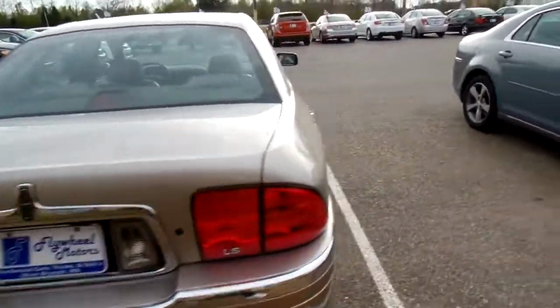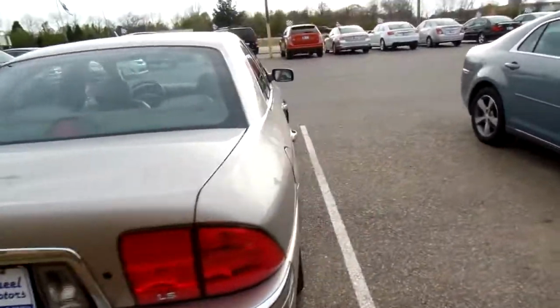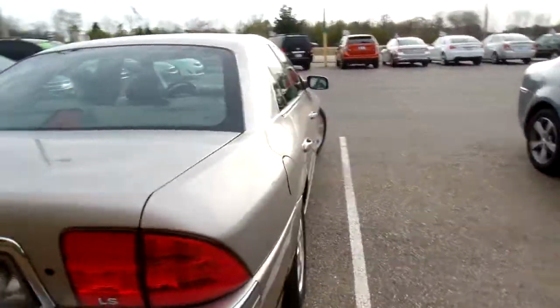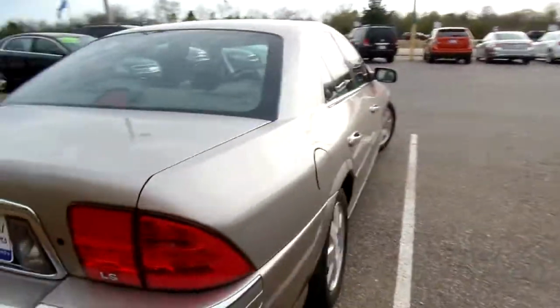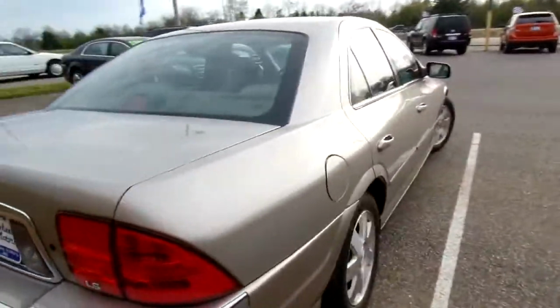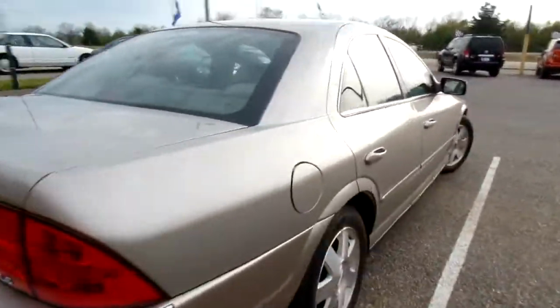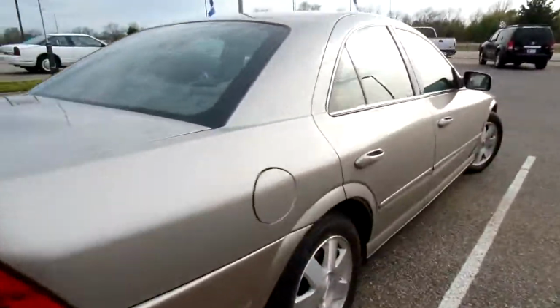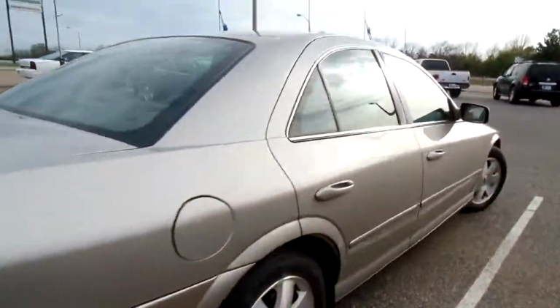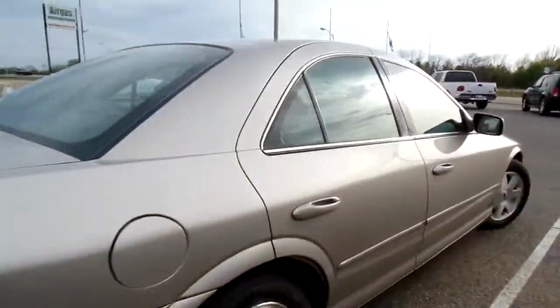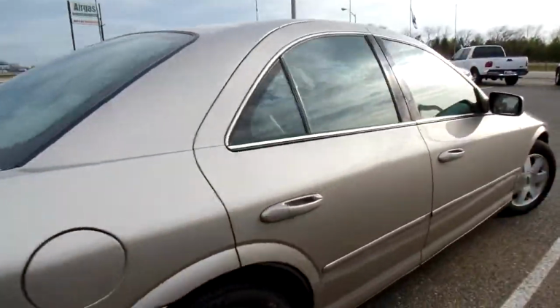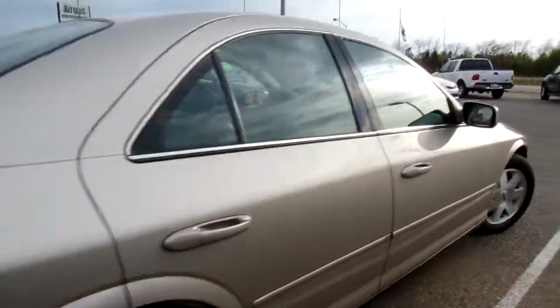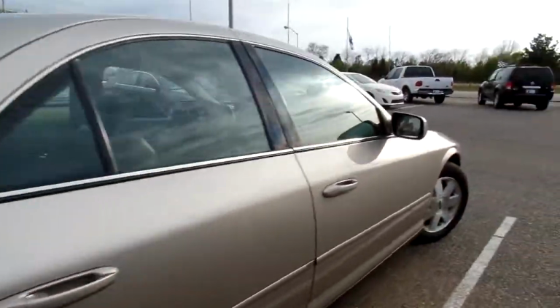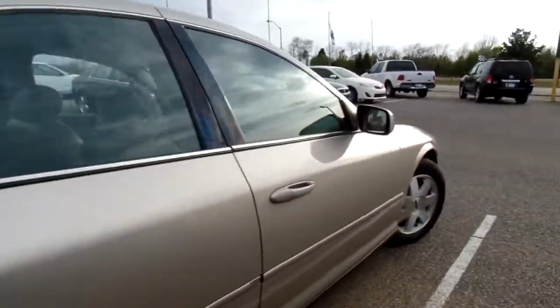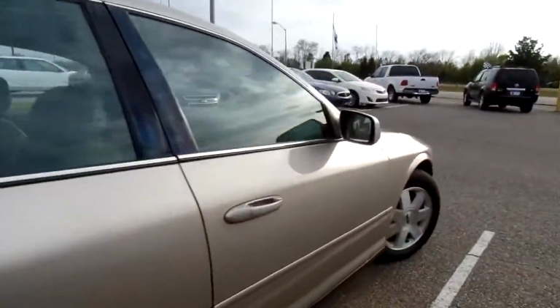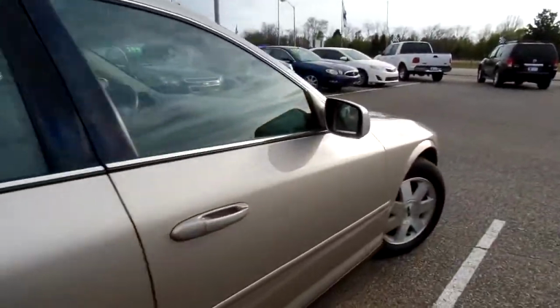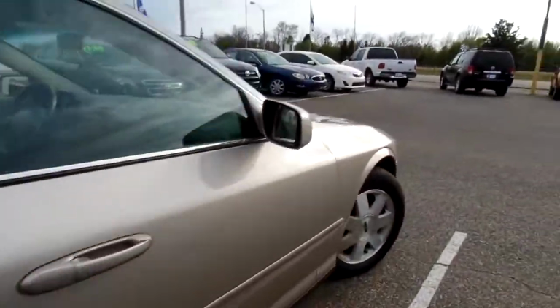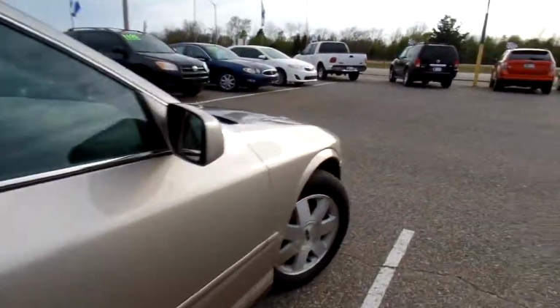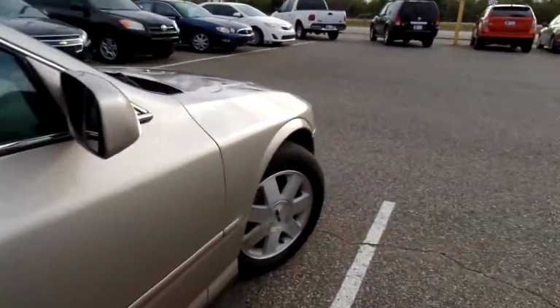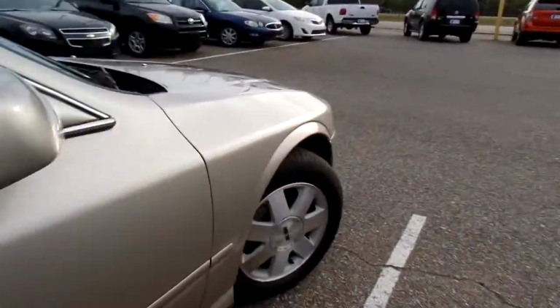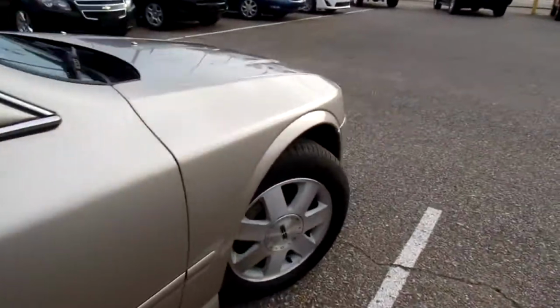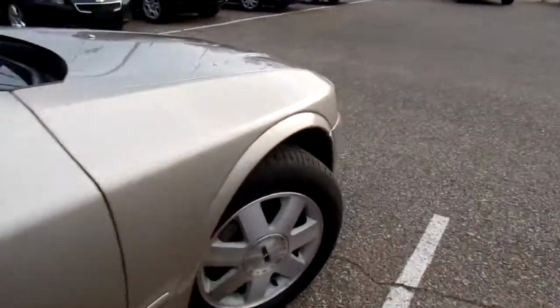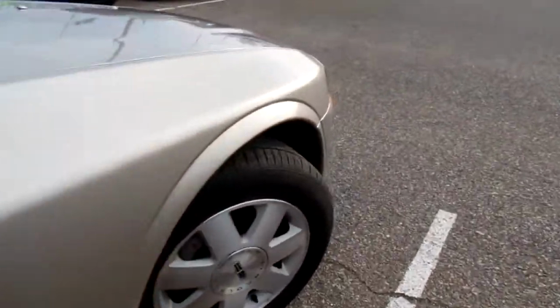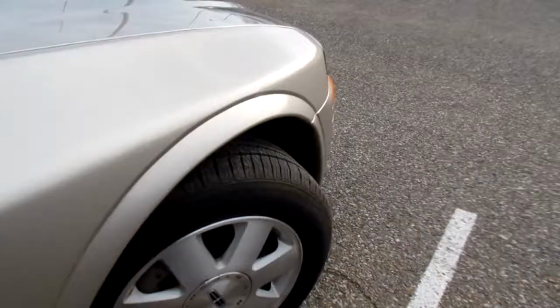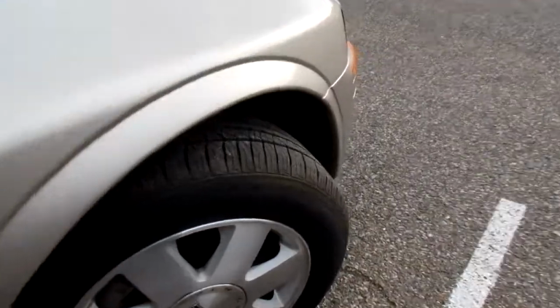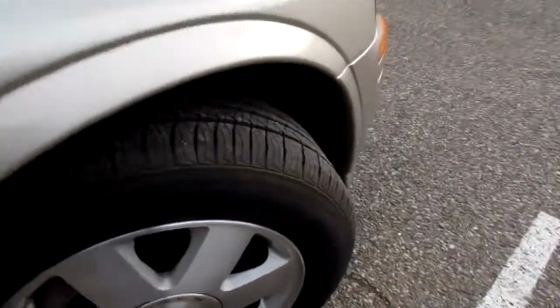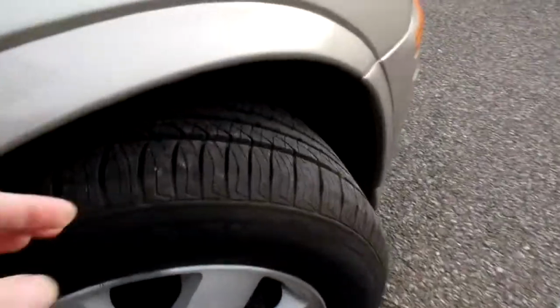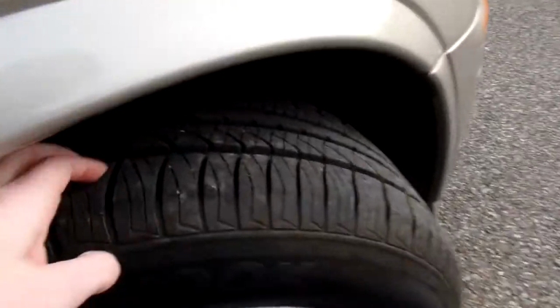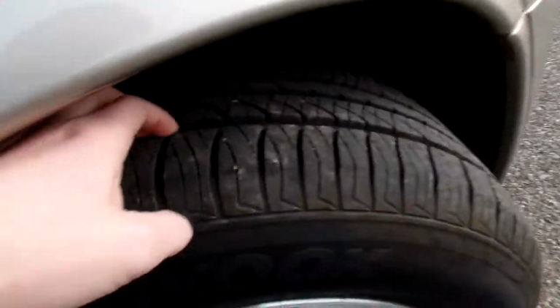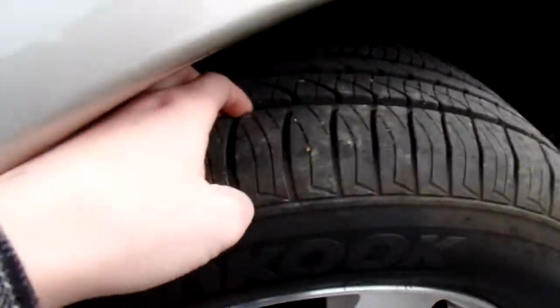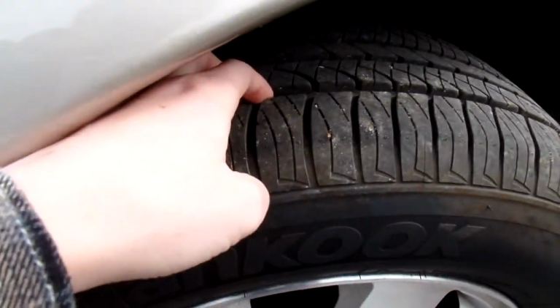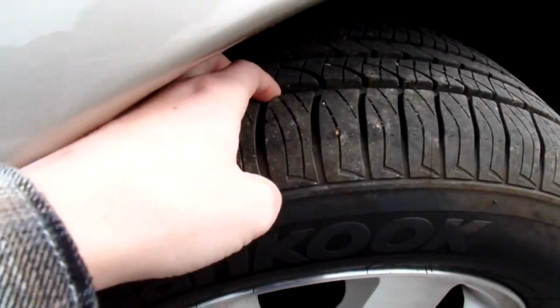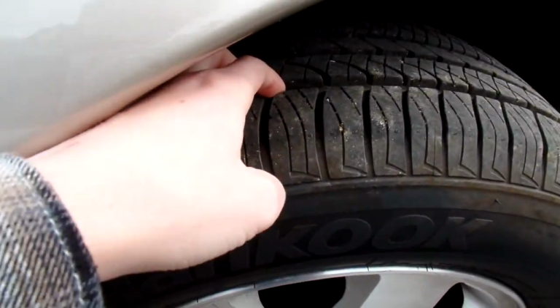It's got a good set of tires on it. I want to give you a look at the tread here. Nice and deep.